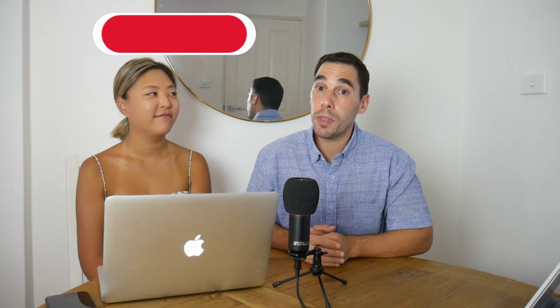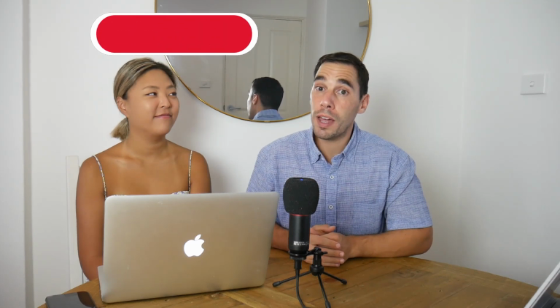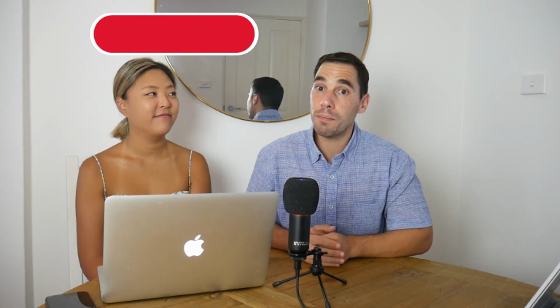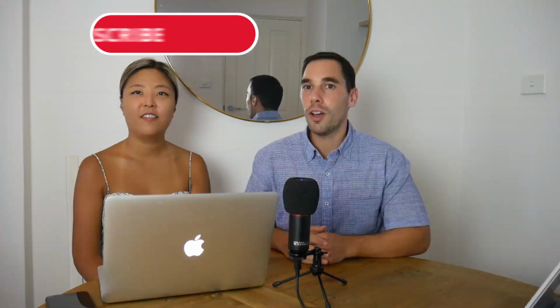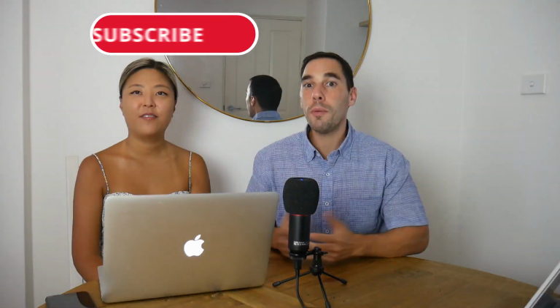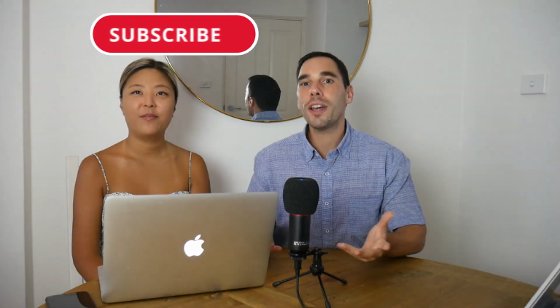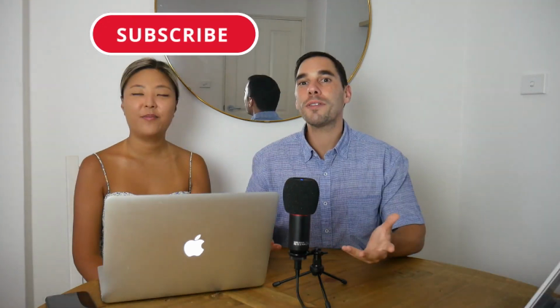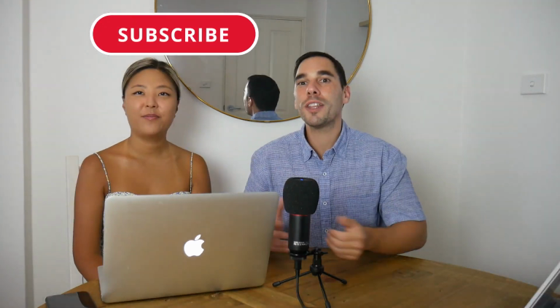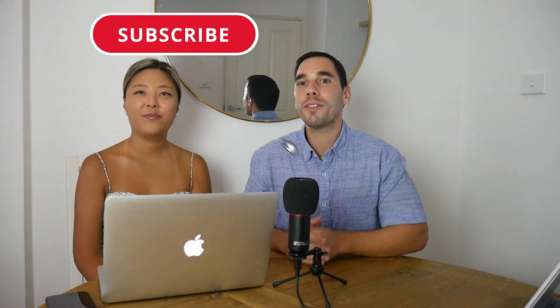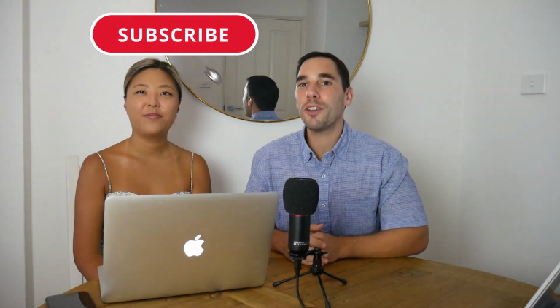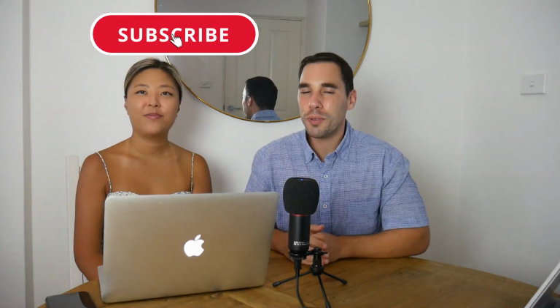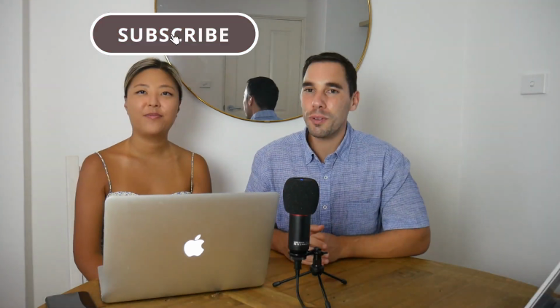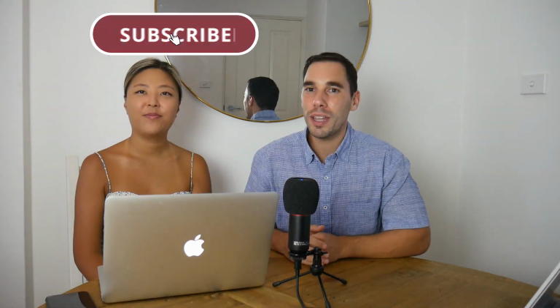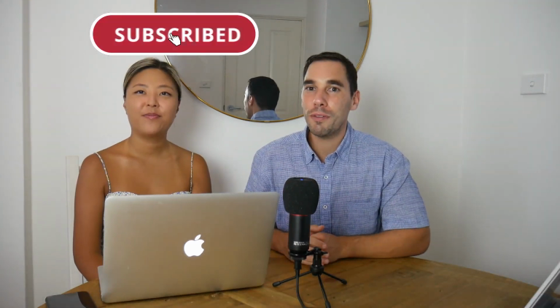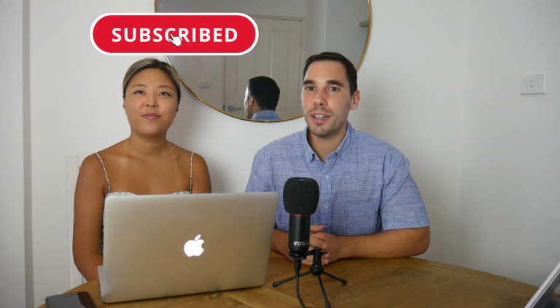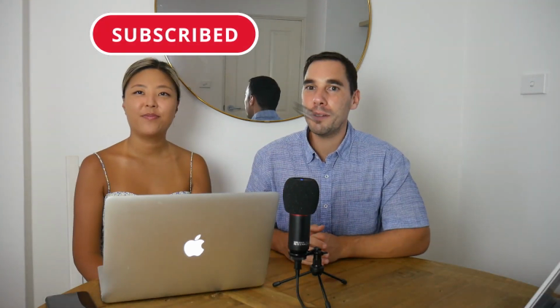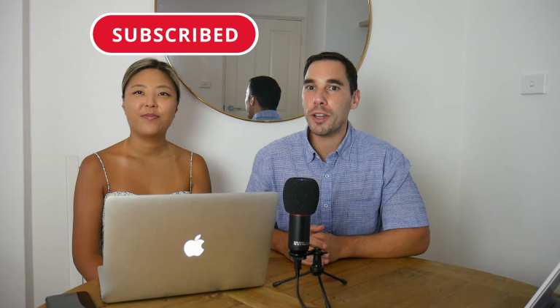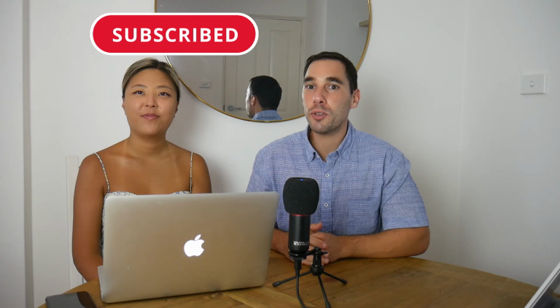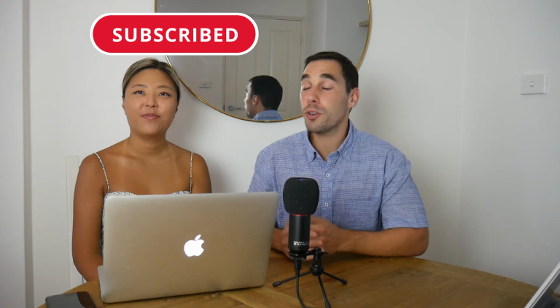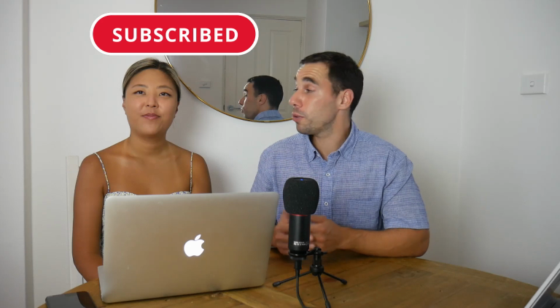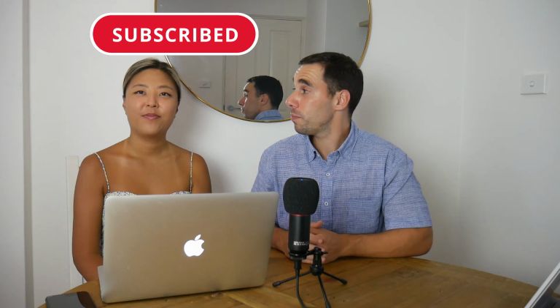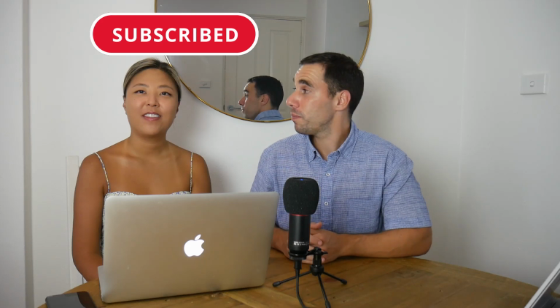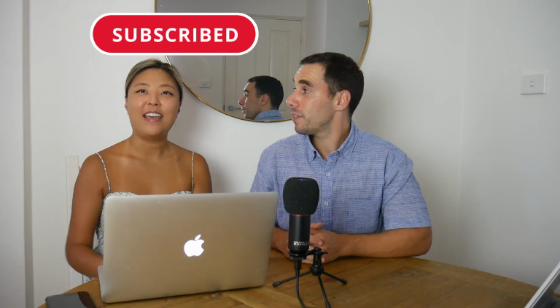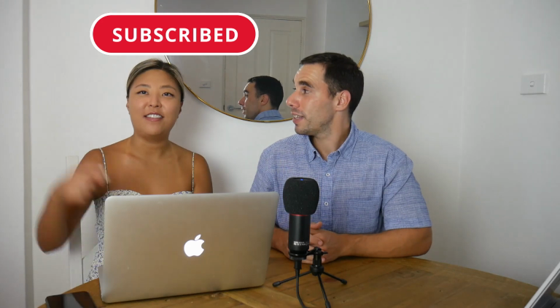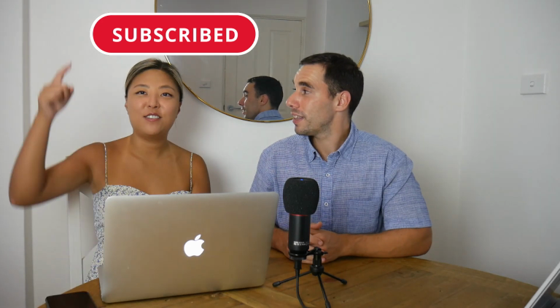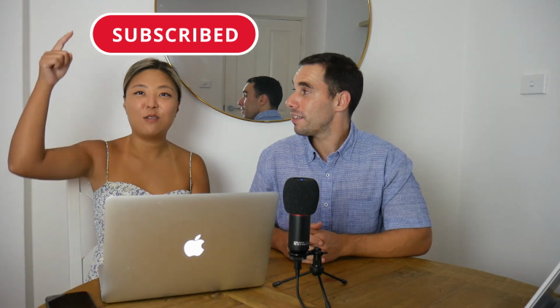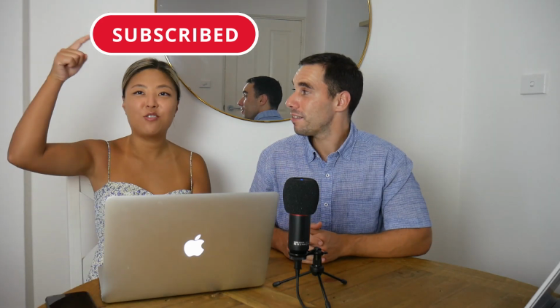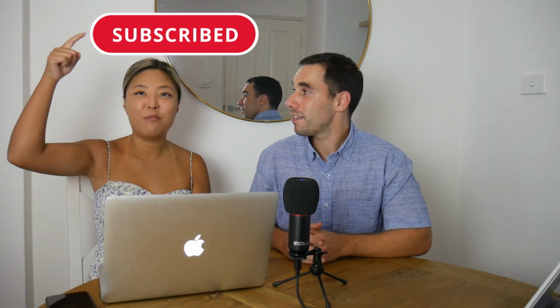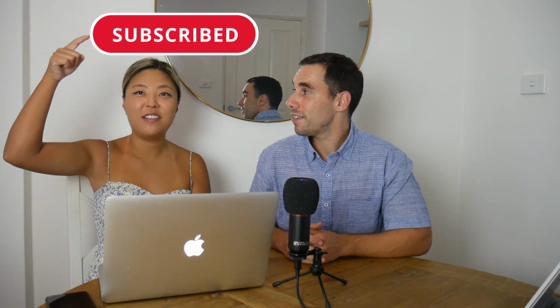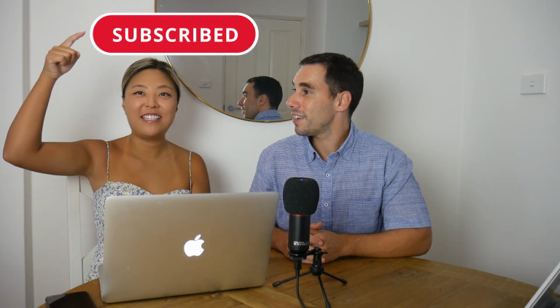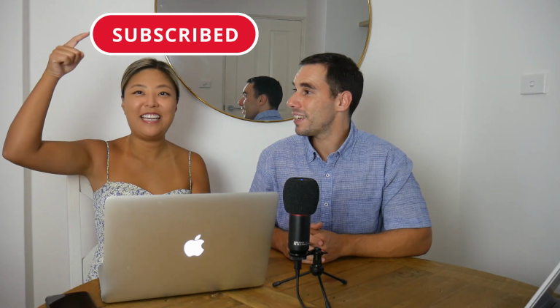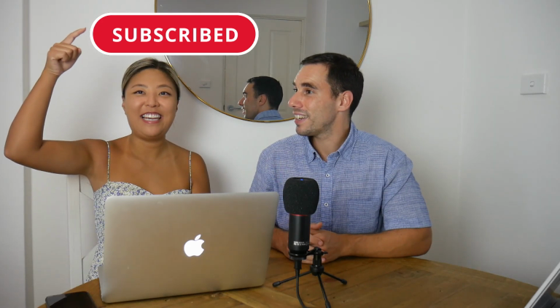Hope you guys found this video useful. If you did, make sure you hit the subscribe button and we'll see you guys next time!